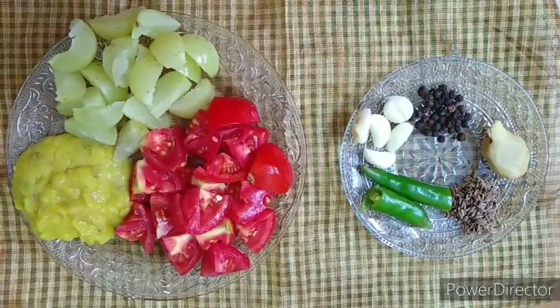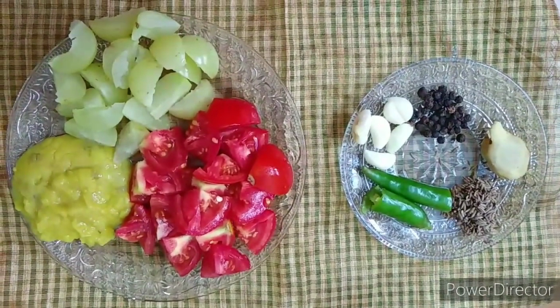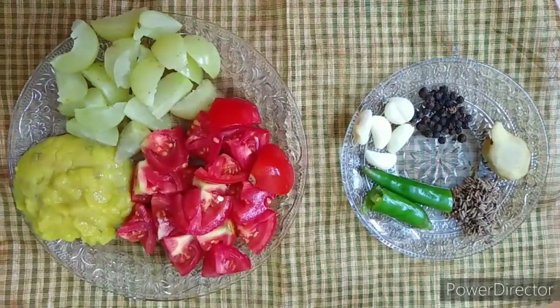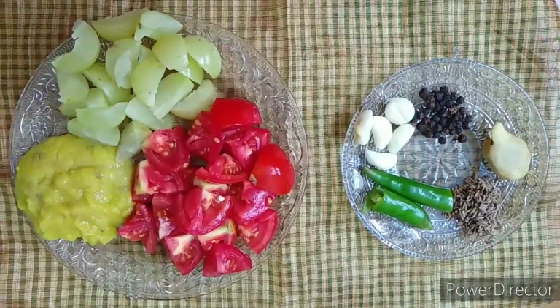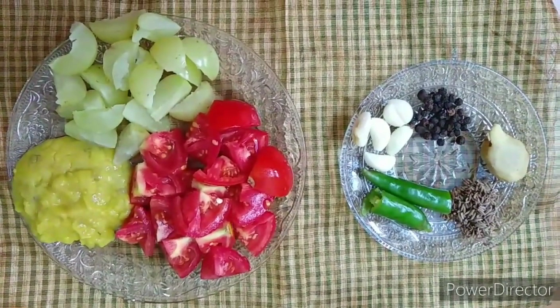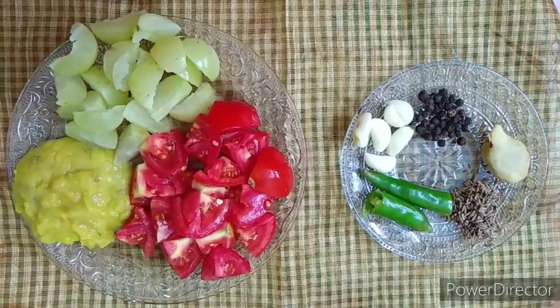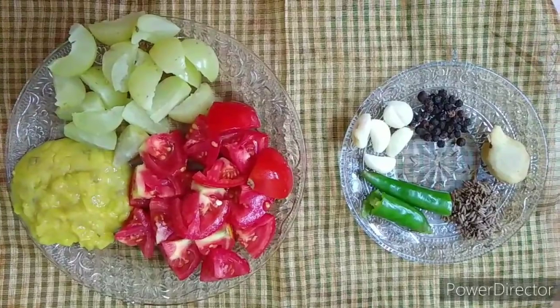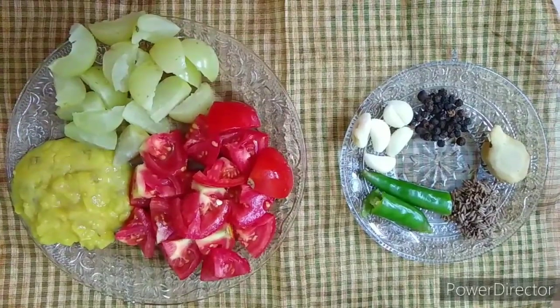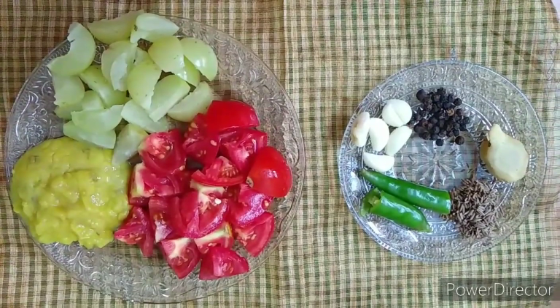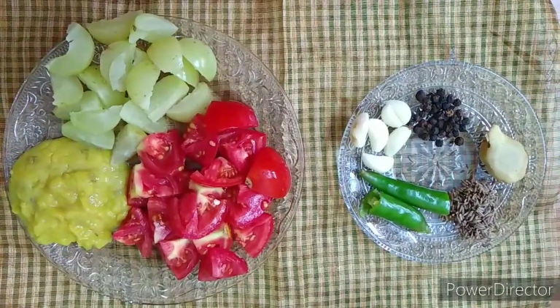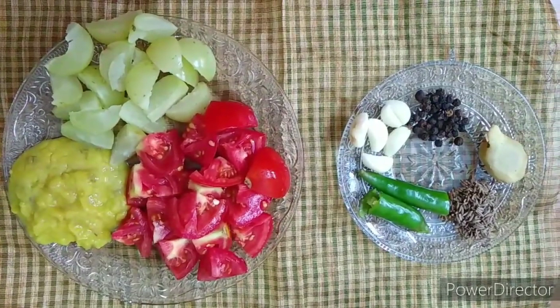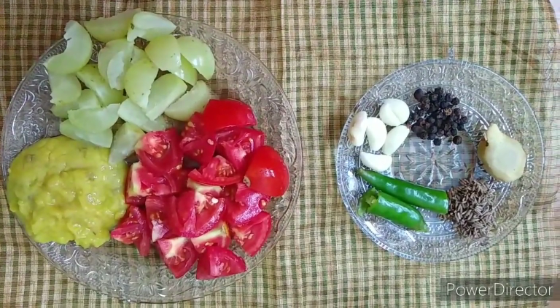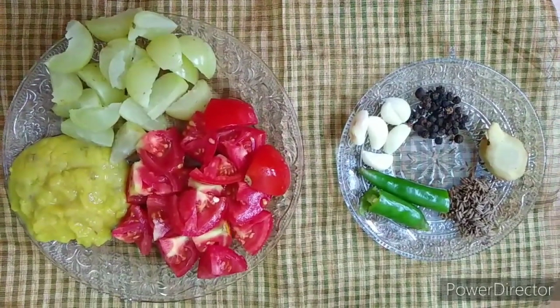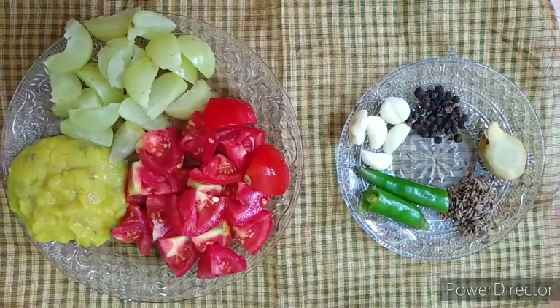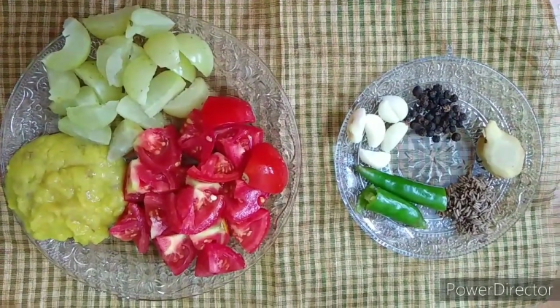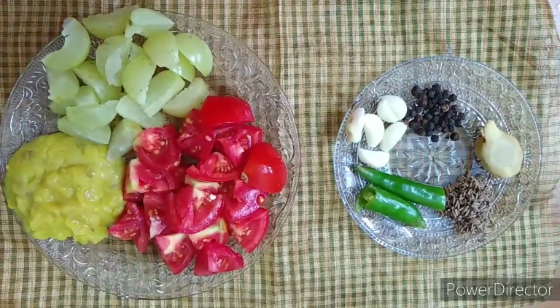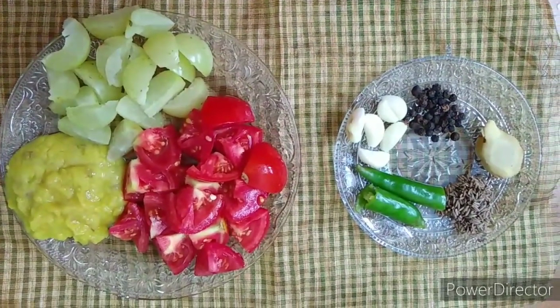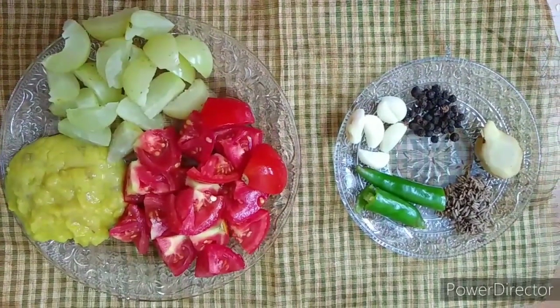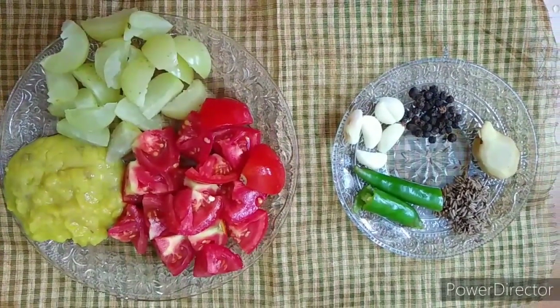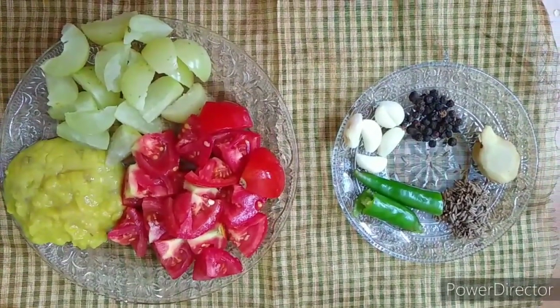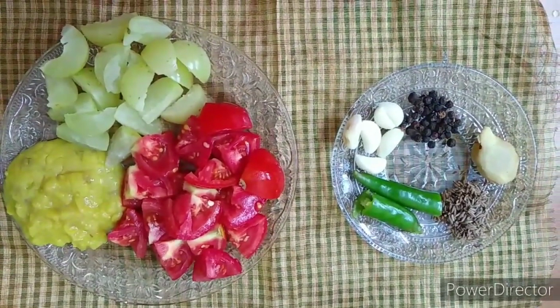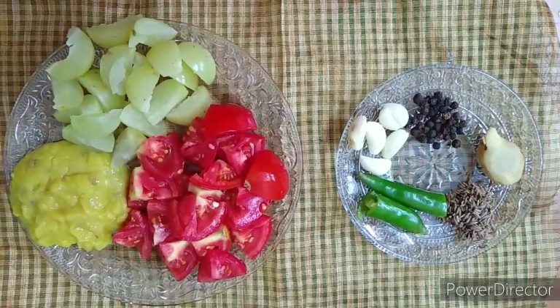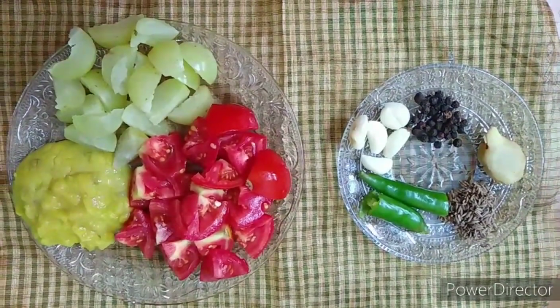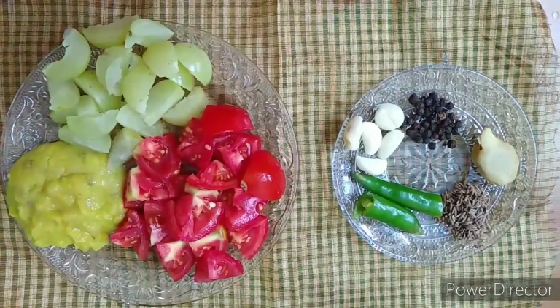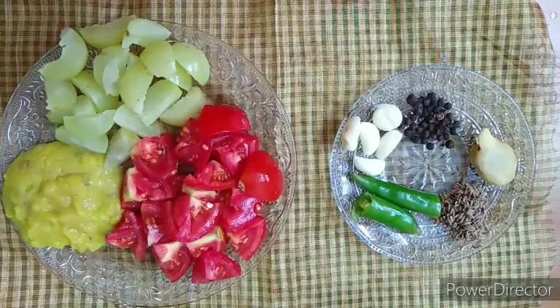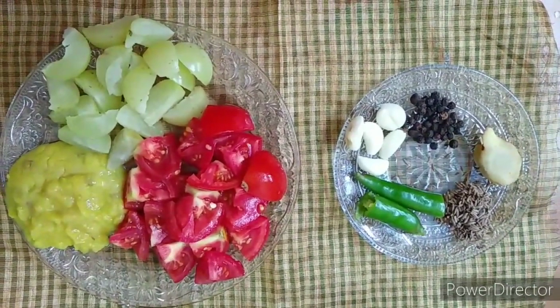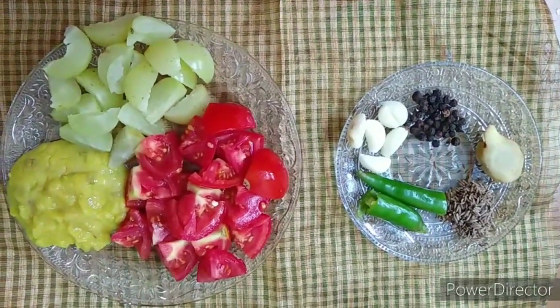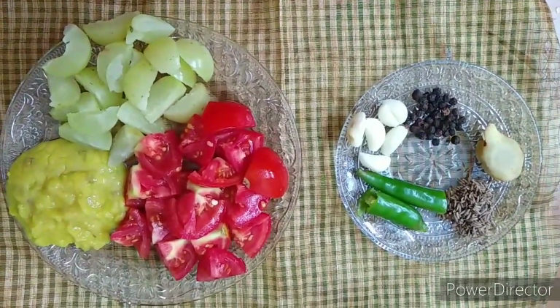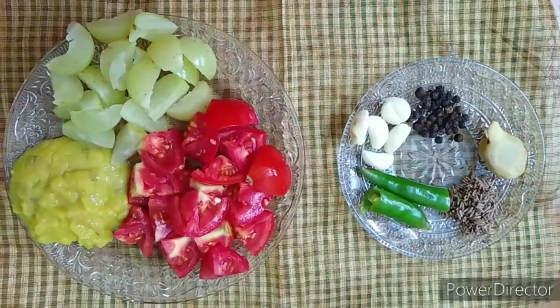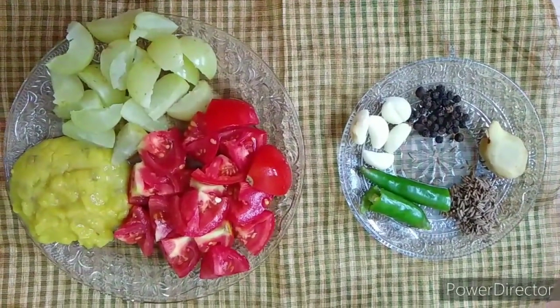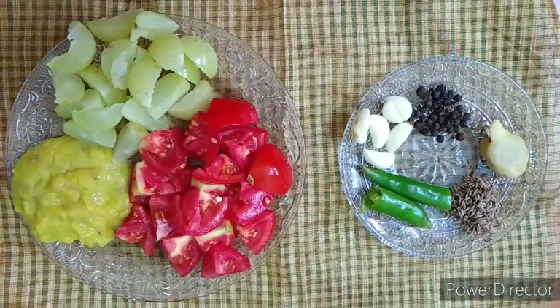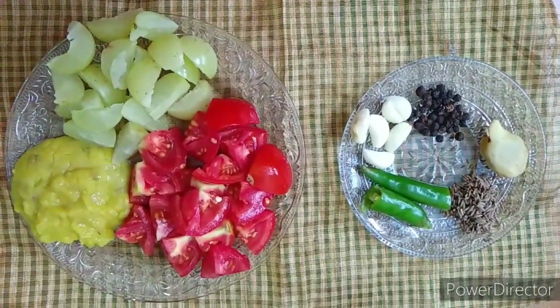First, we have to wash and cut the Indian Gooseberry. We need to use both the two sides of it.